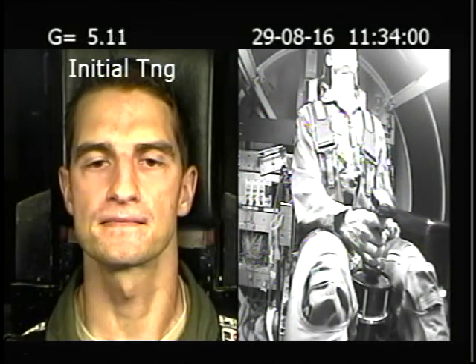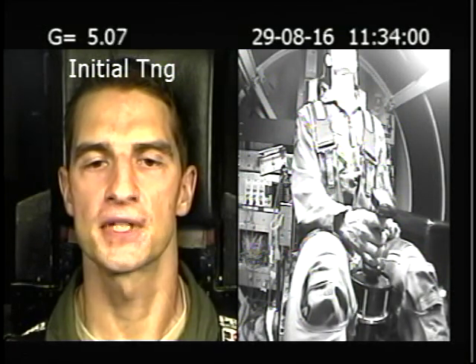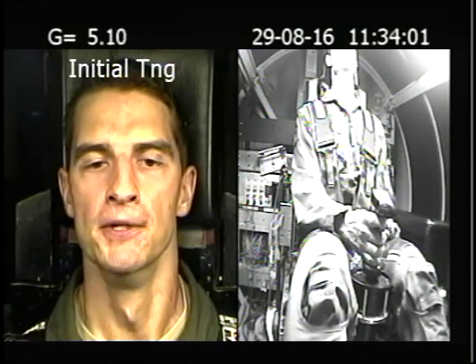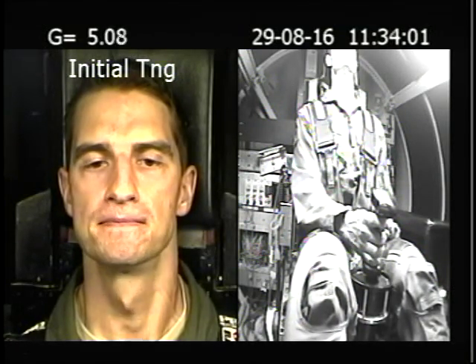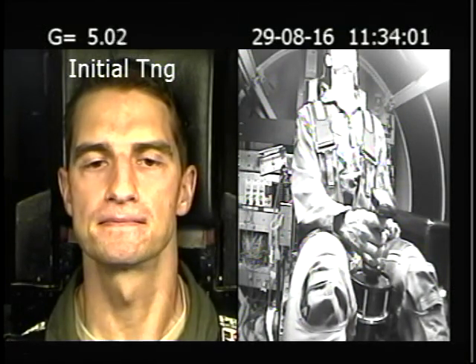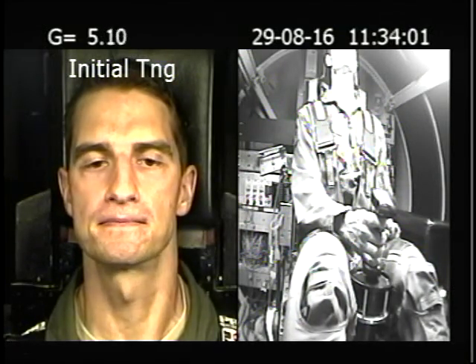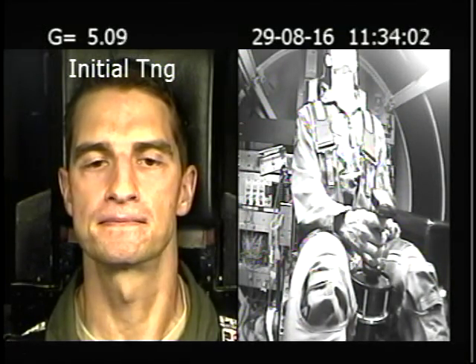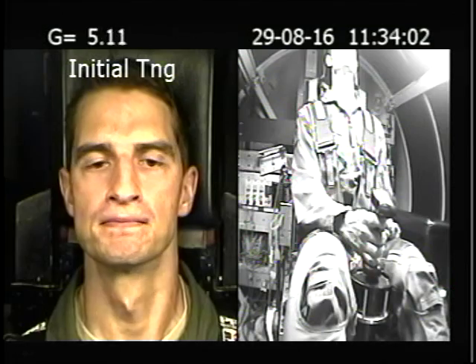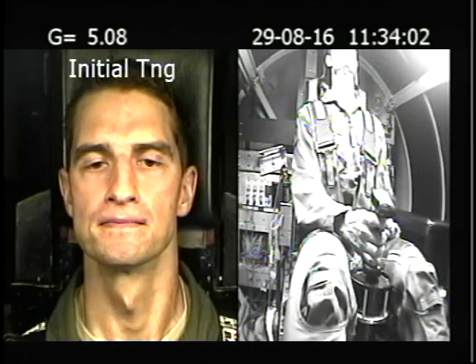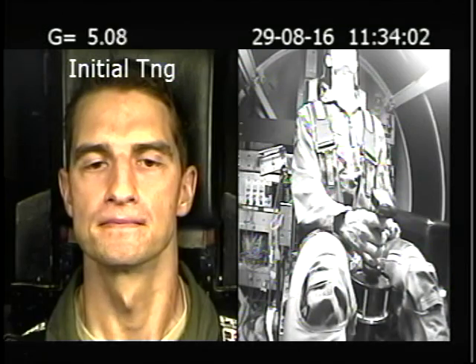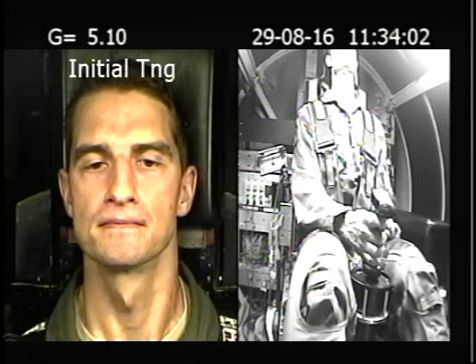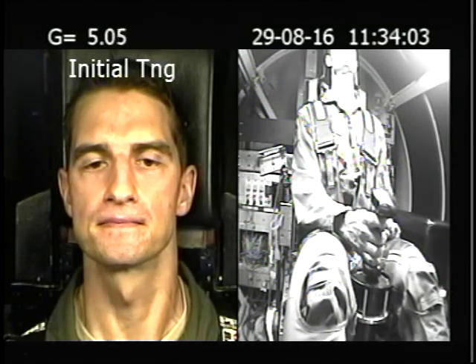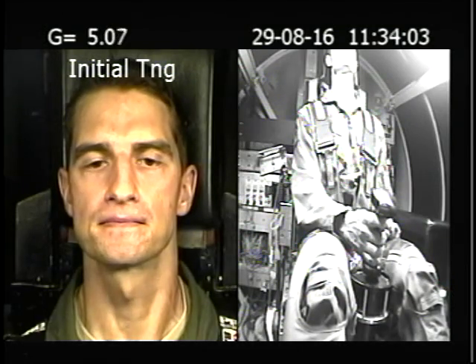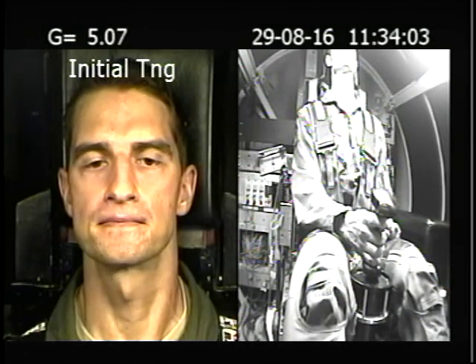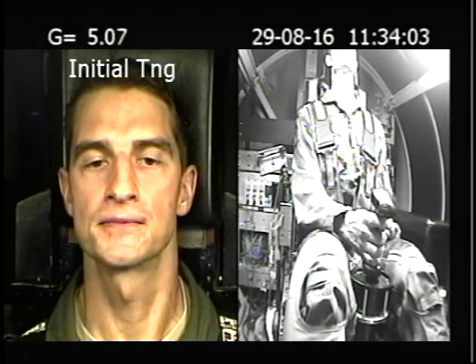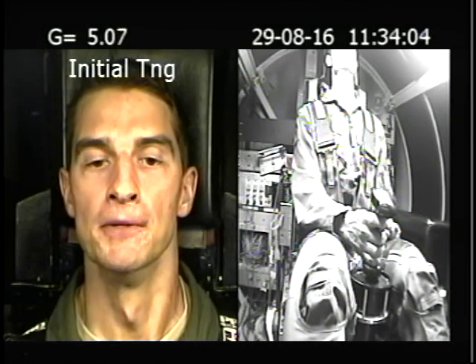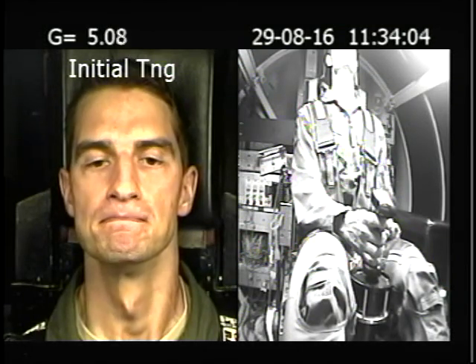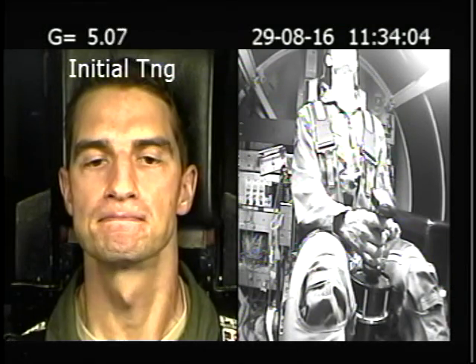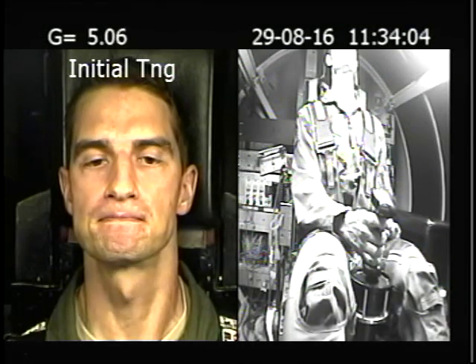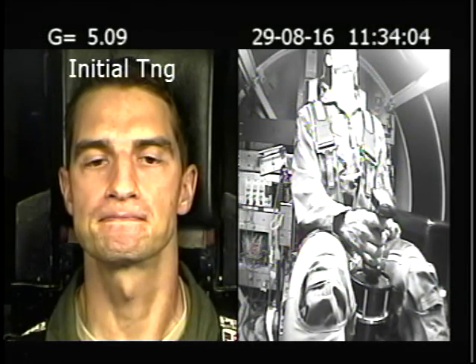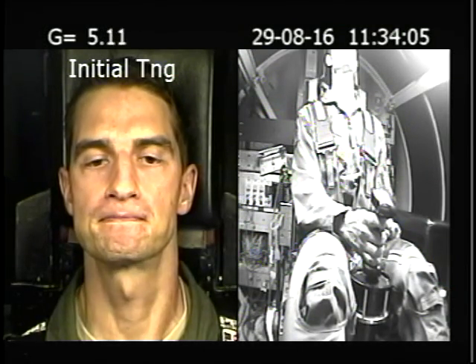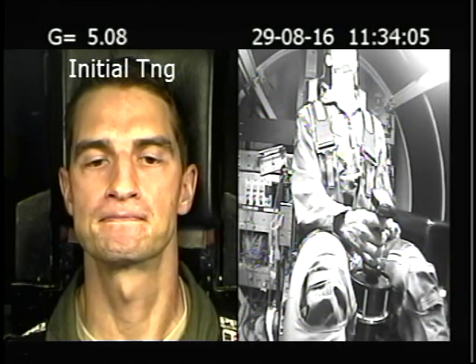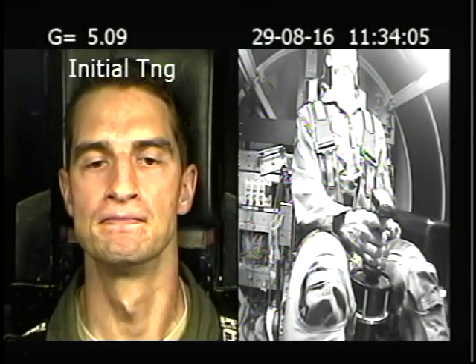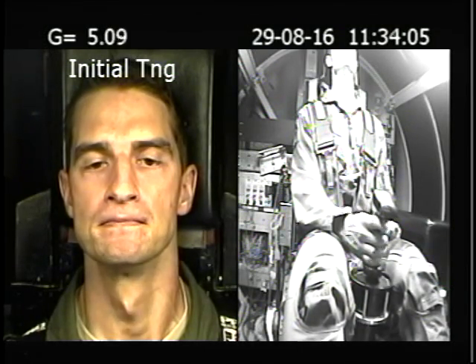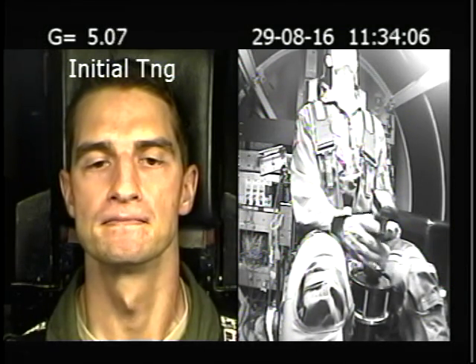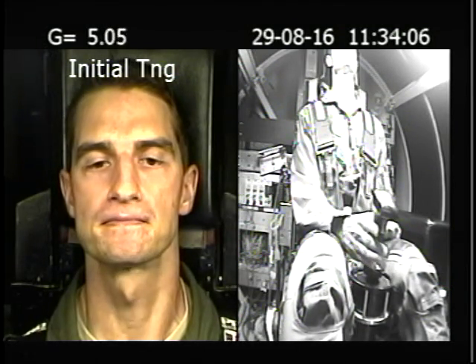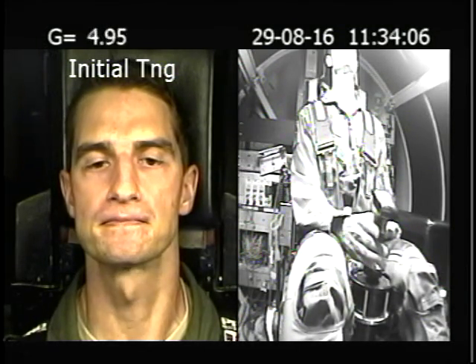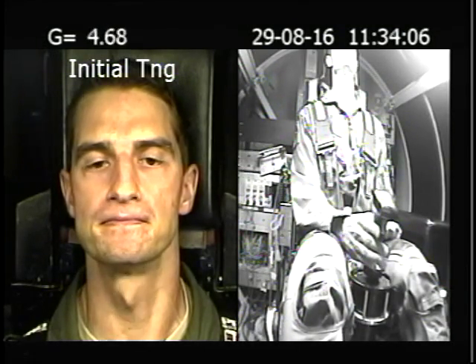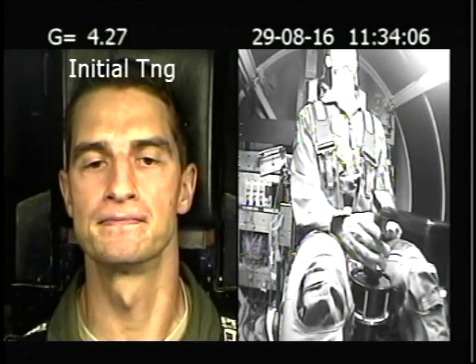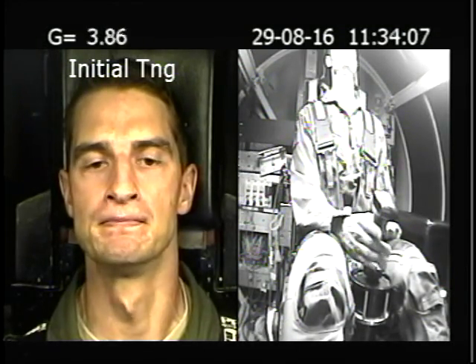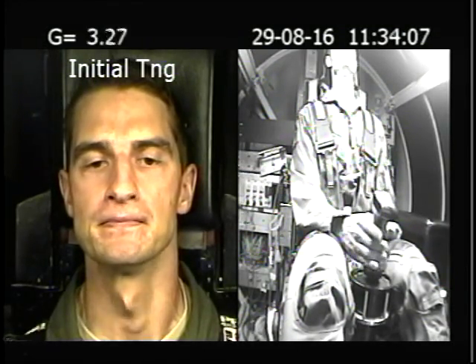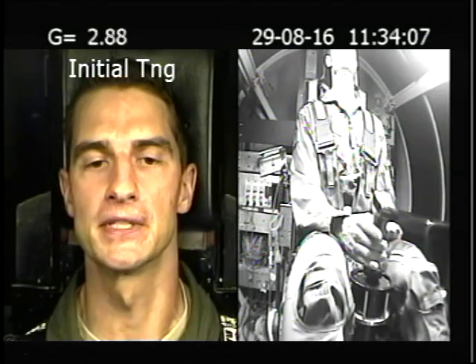Breathe, stop breathing, breathe, stay on my count, terminate, terminate, terminate, hold your strain, breathe all the way down.